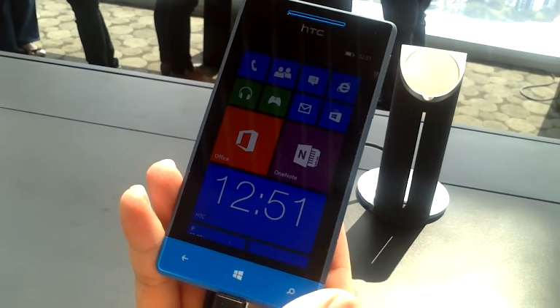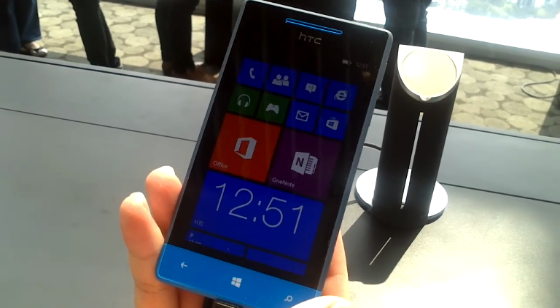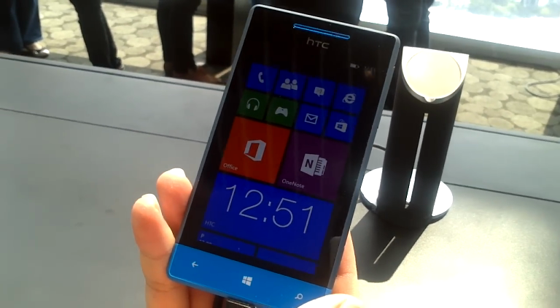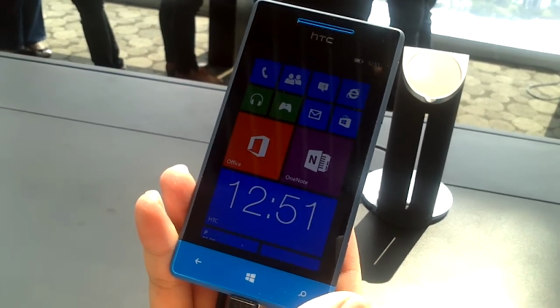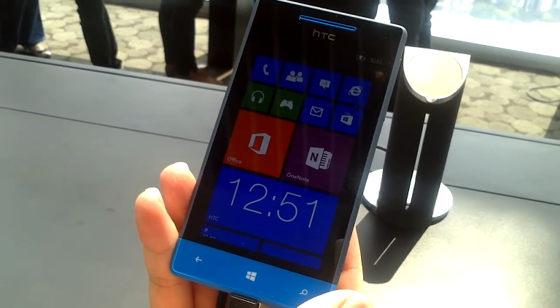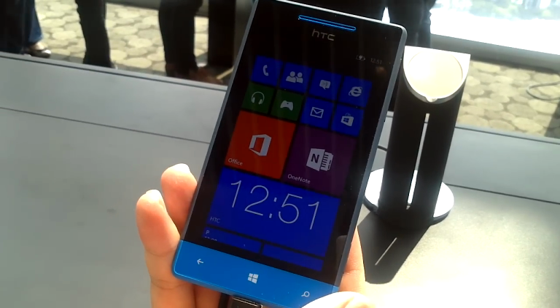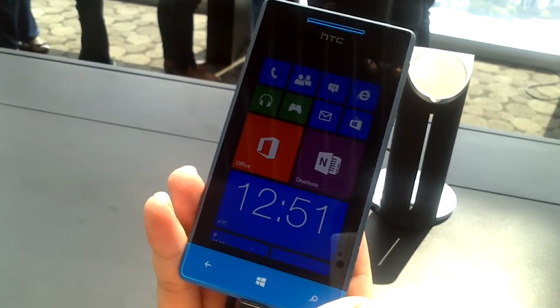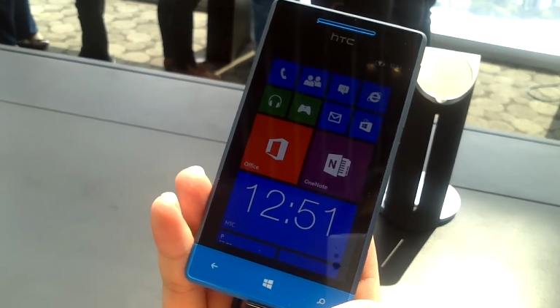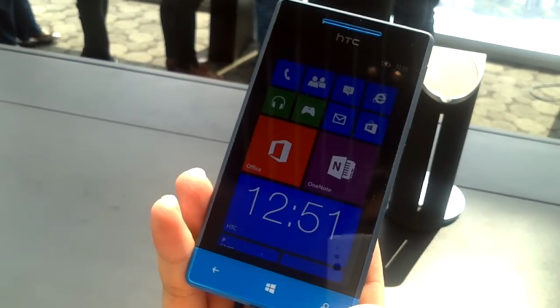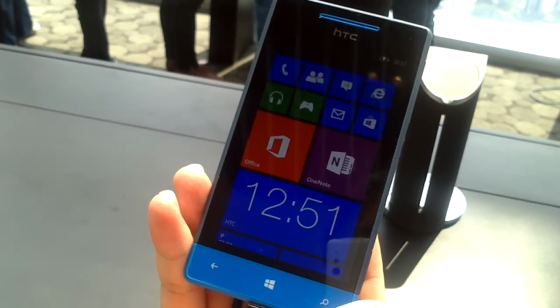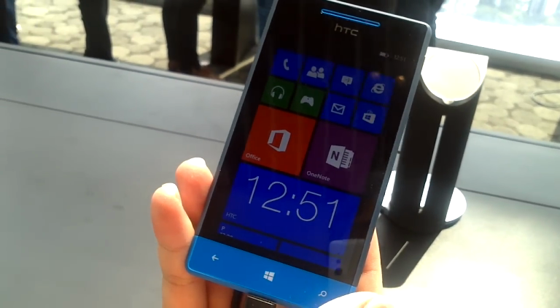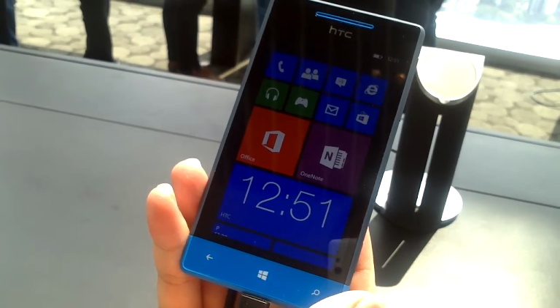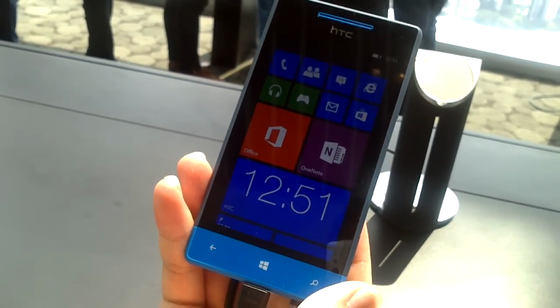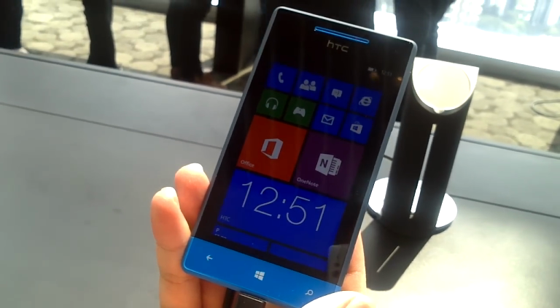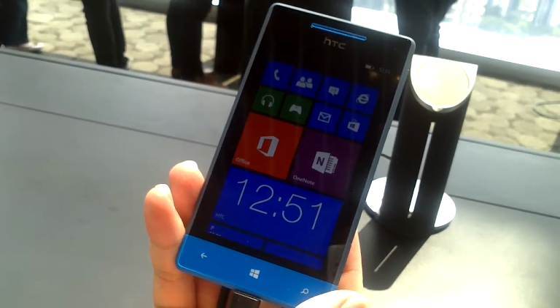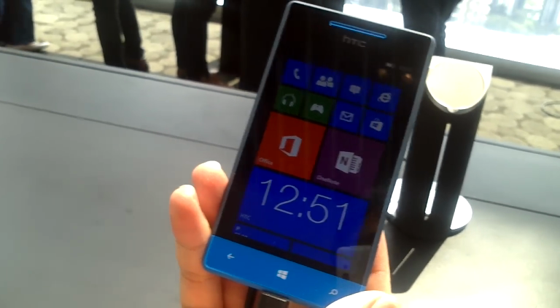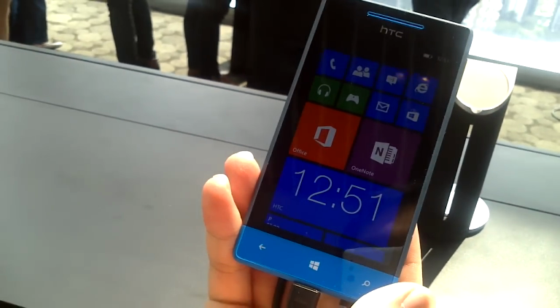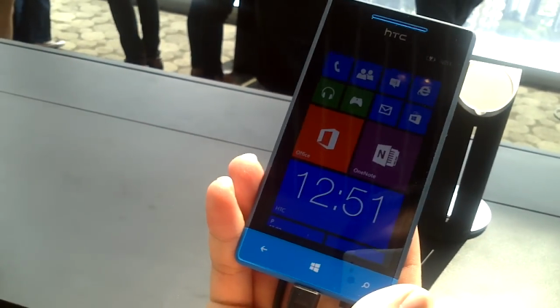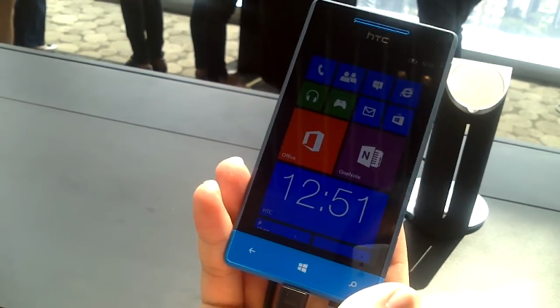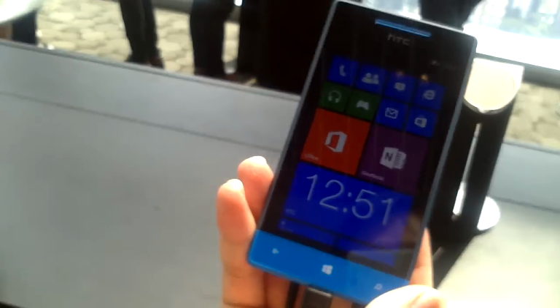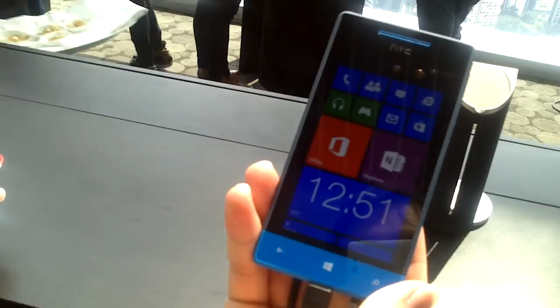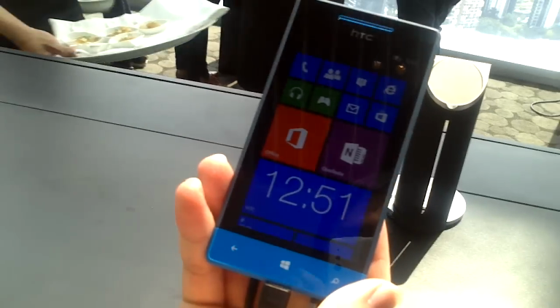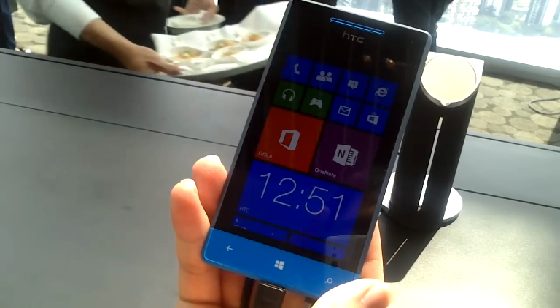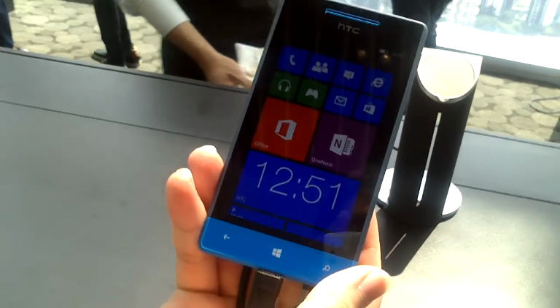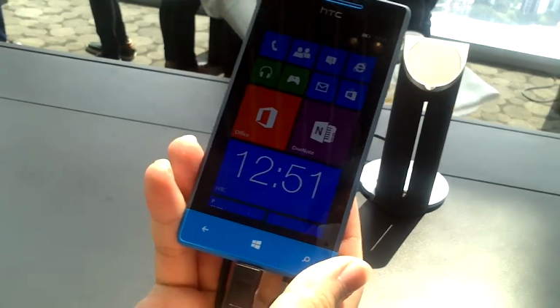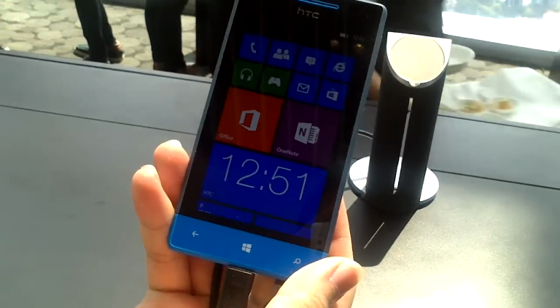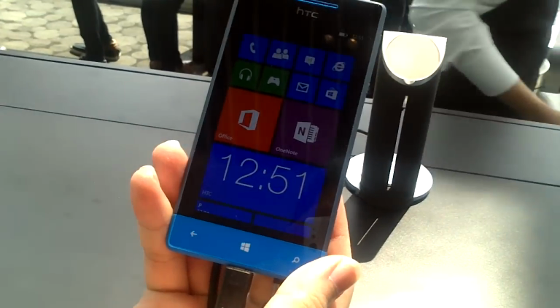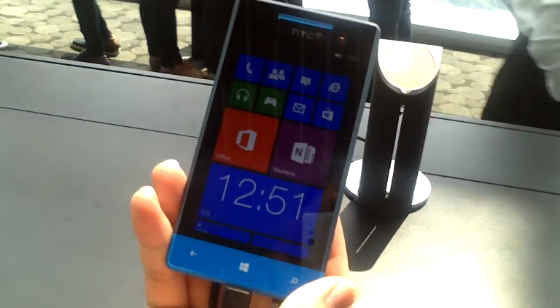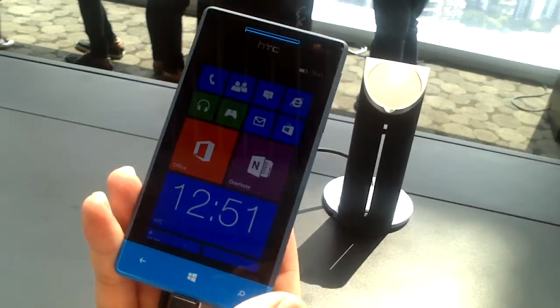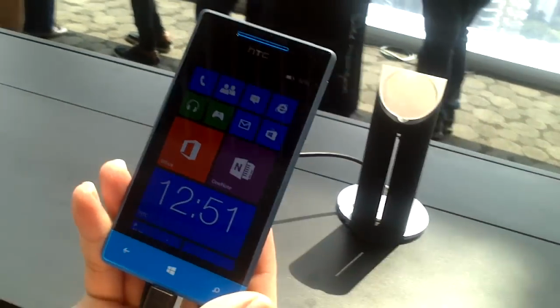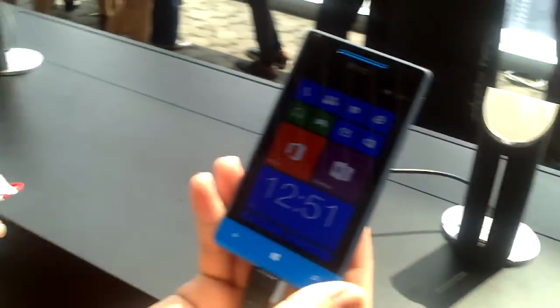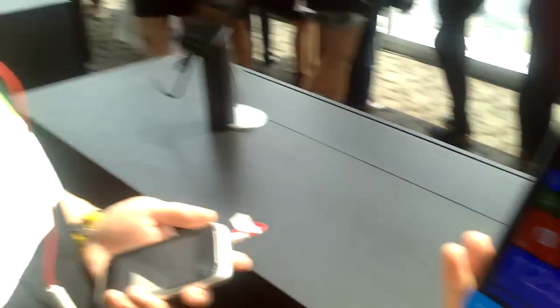What we have right now is the 8S. We're going to let HTC's rep explain what the 8S is all about.